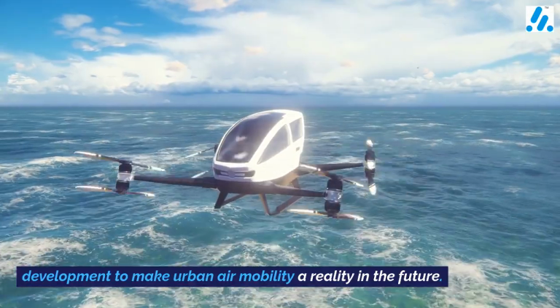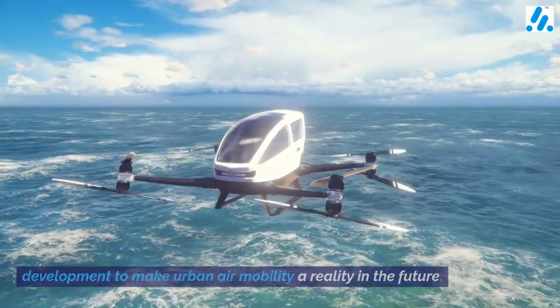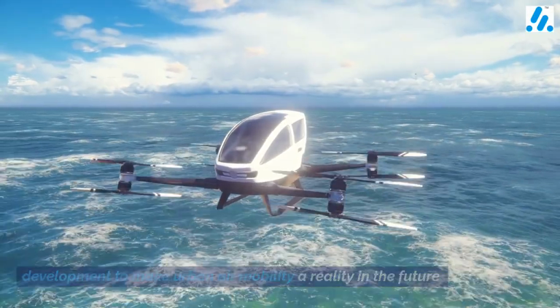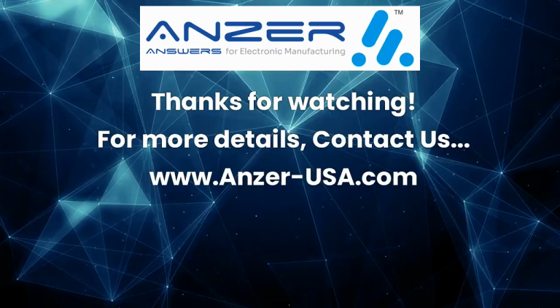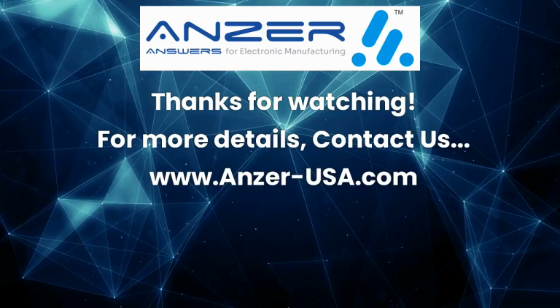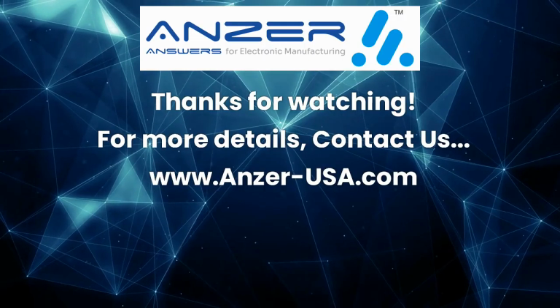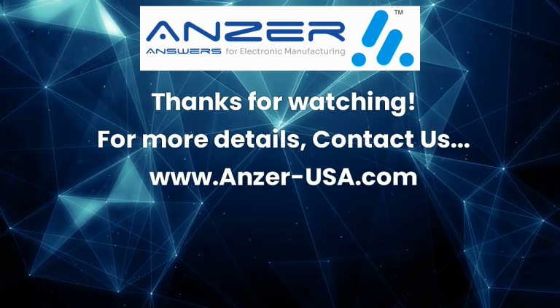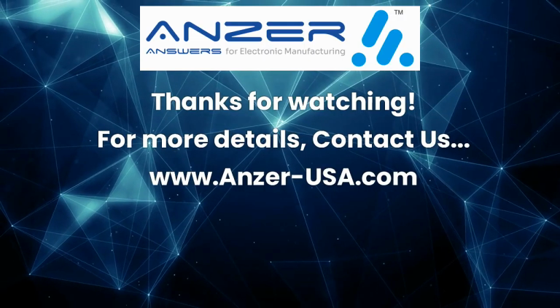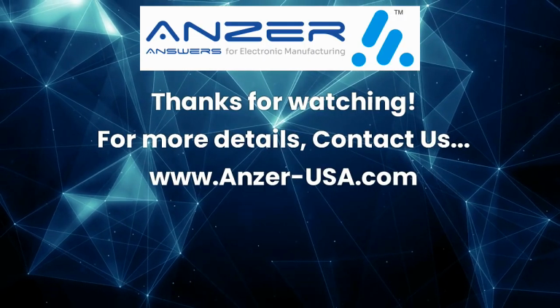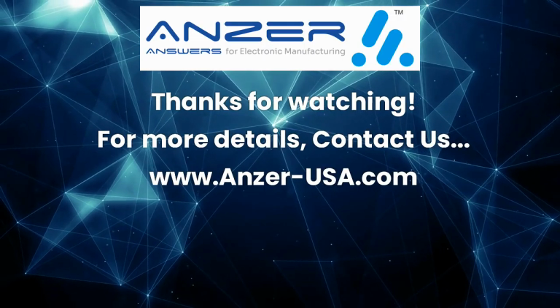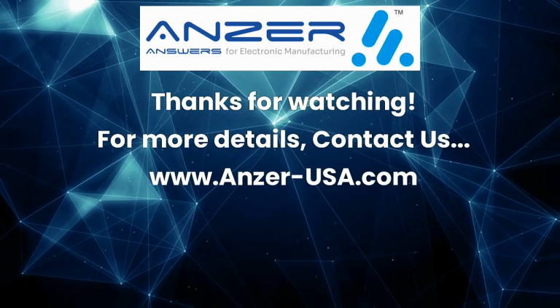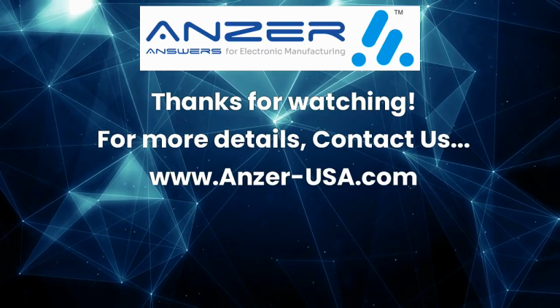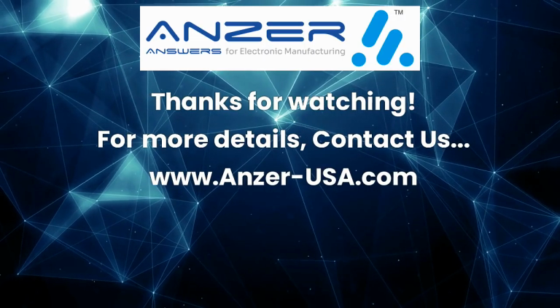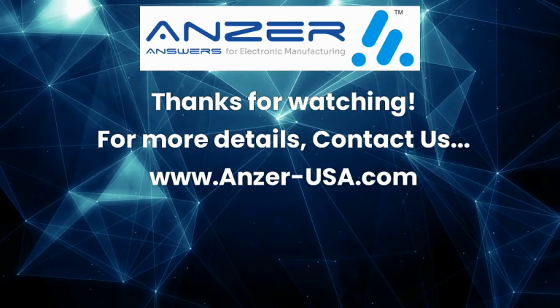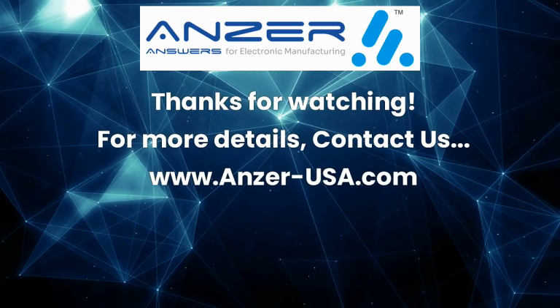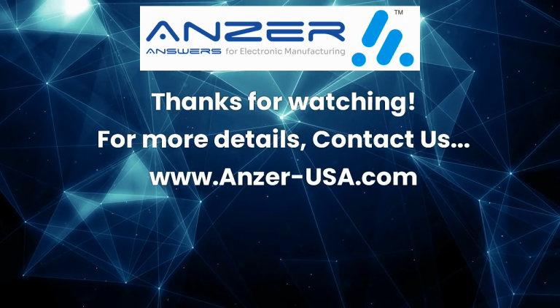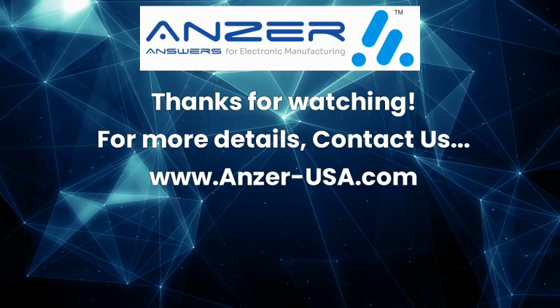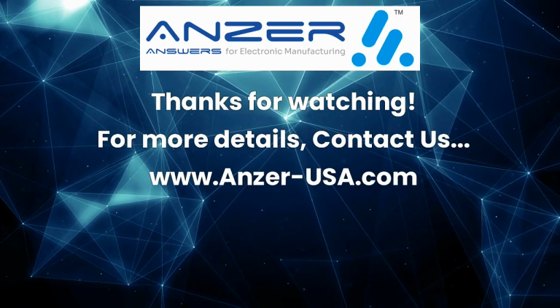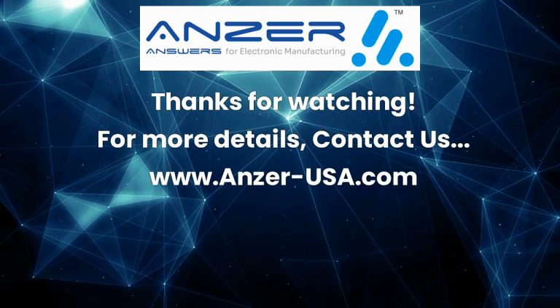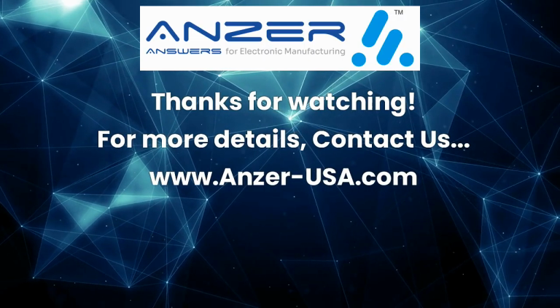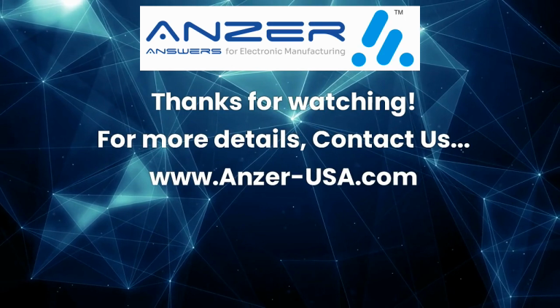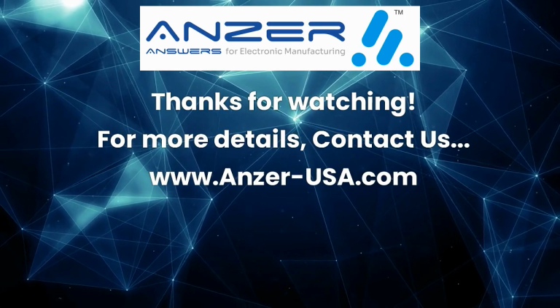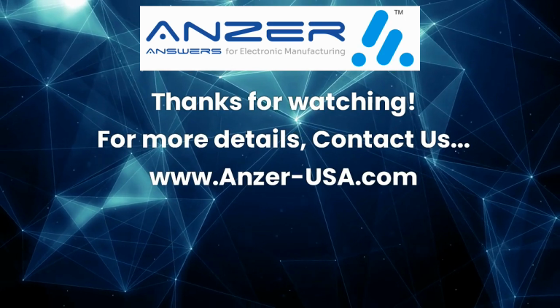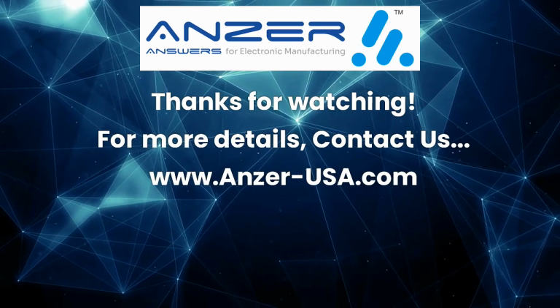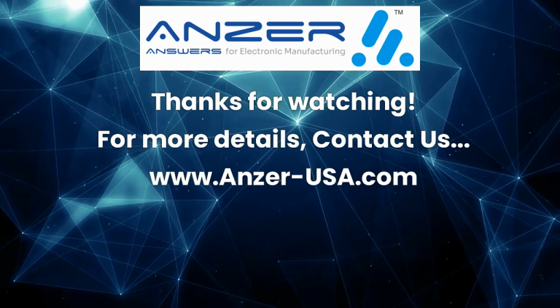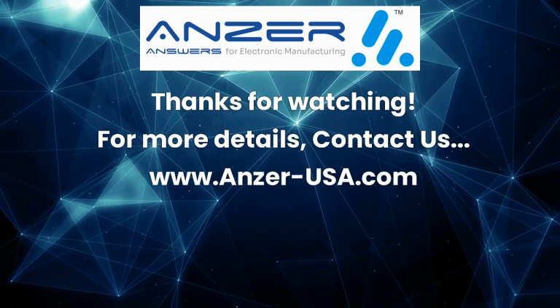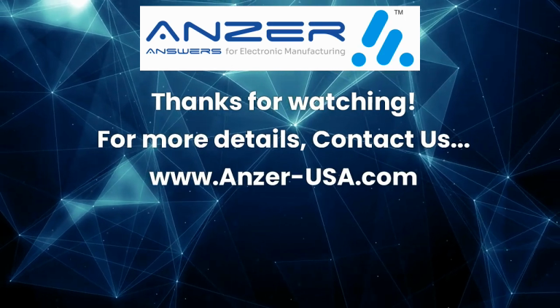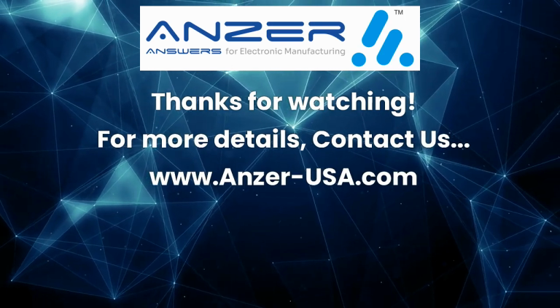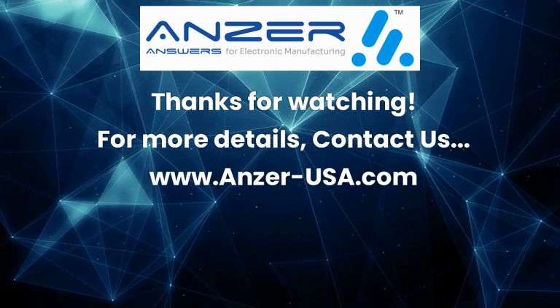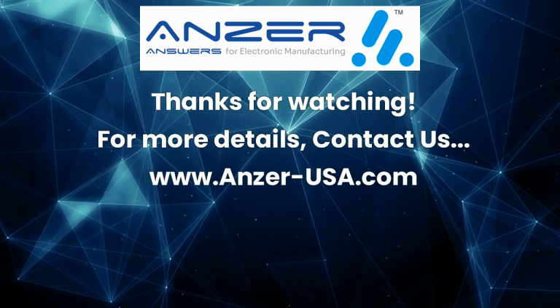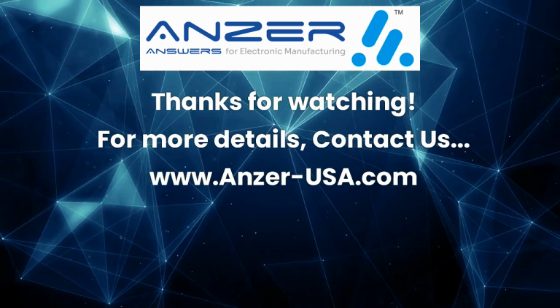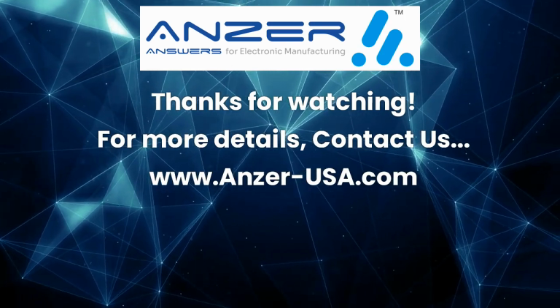Thanks for watching. For more details, contact us at www.answerusa.com.